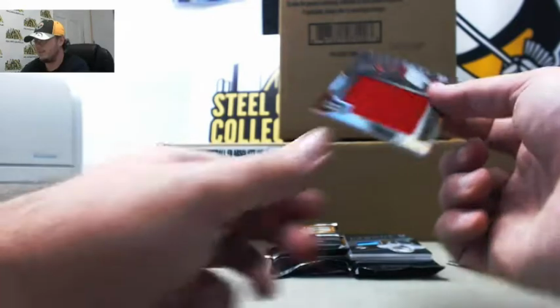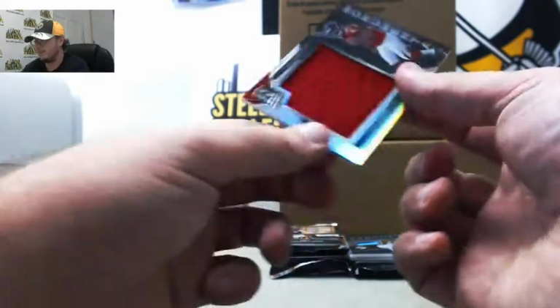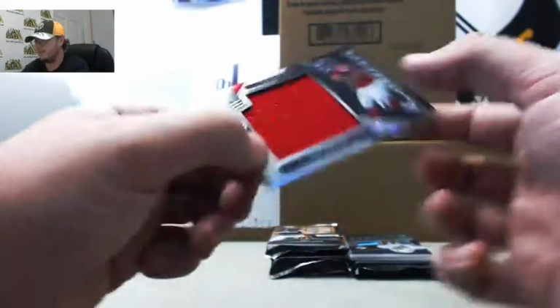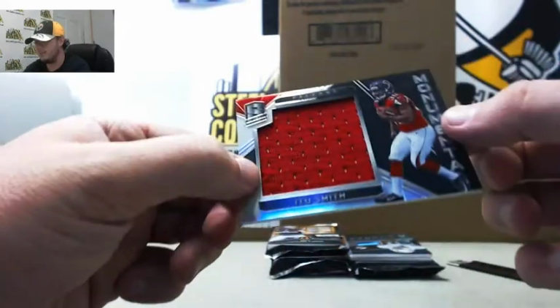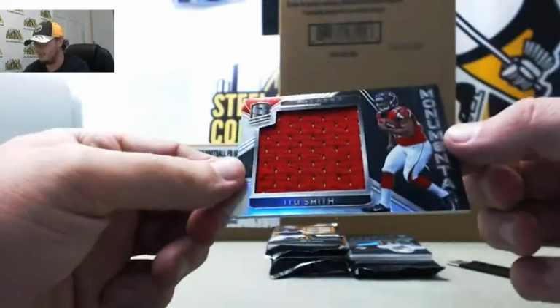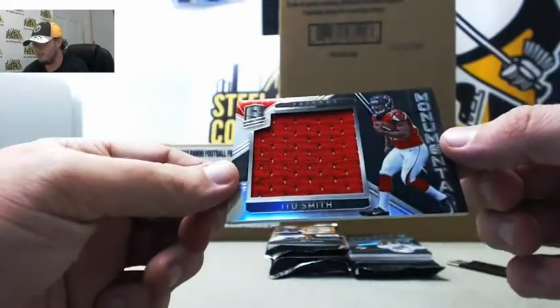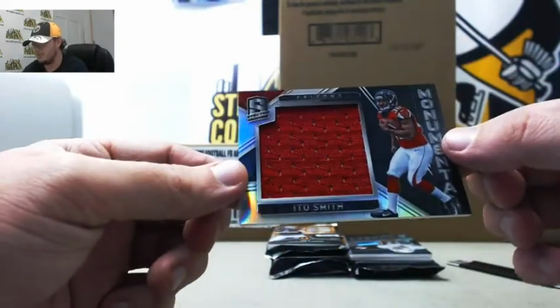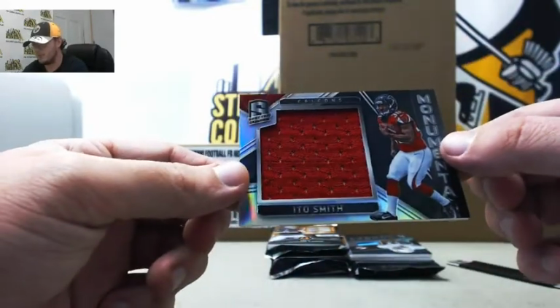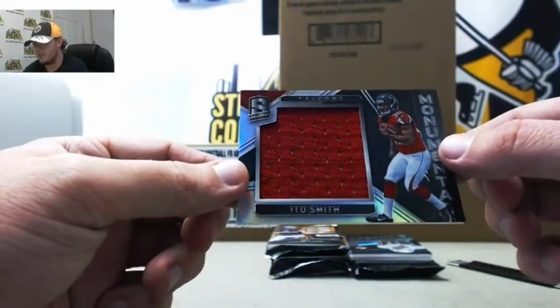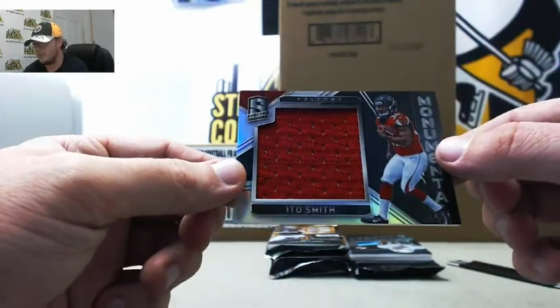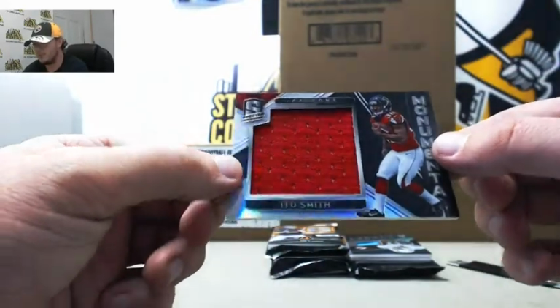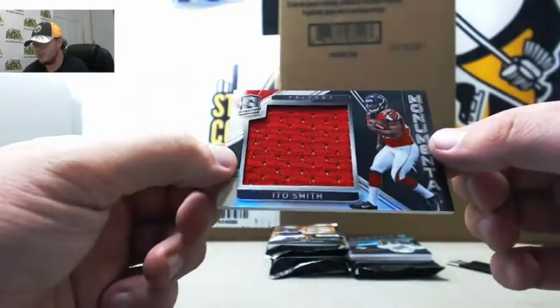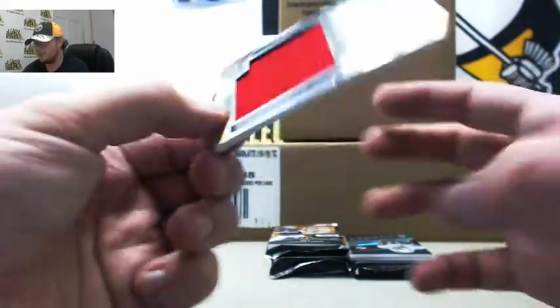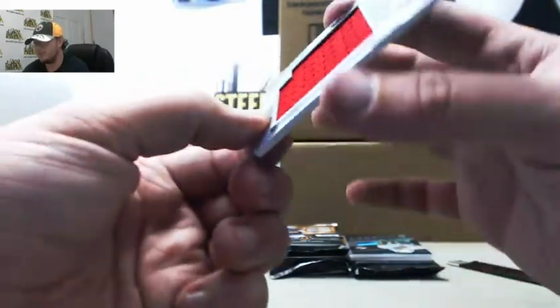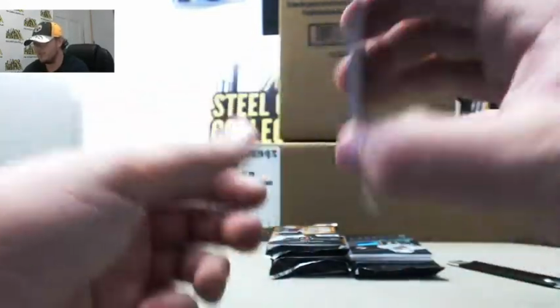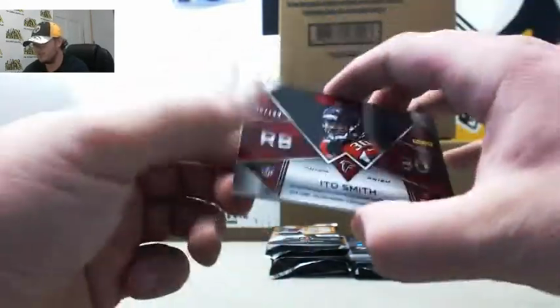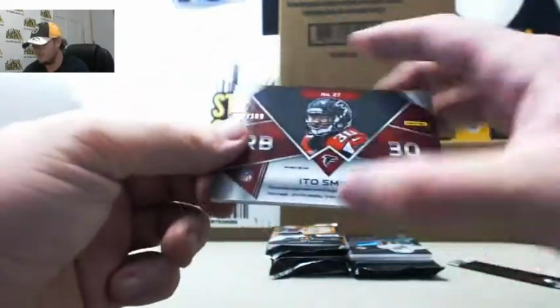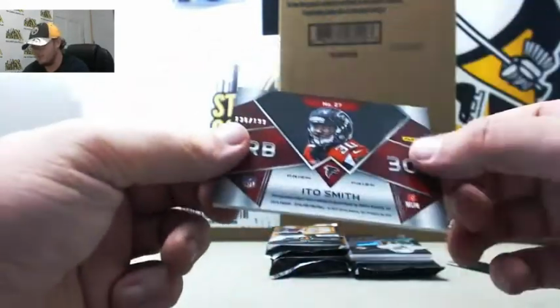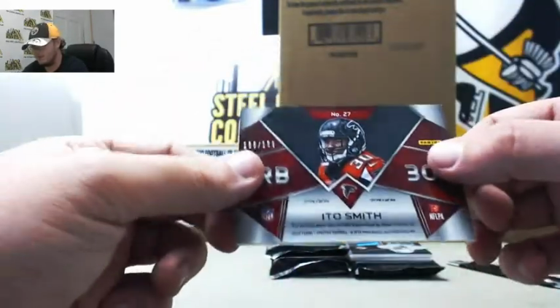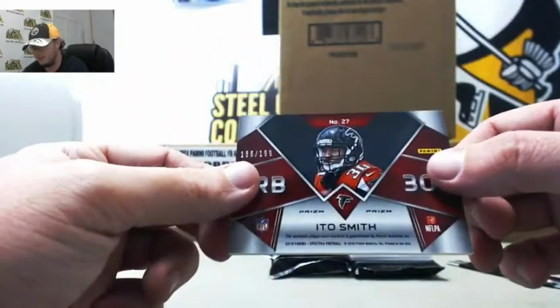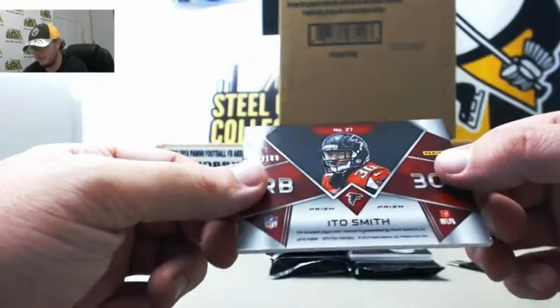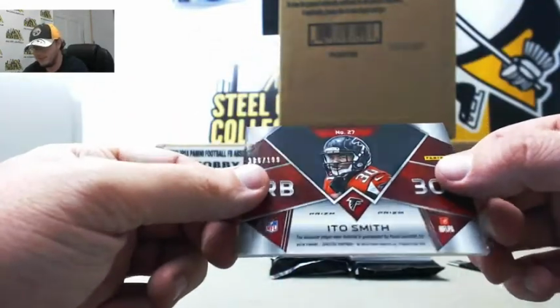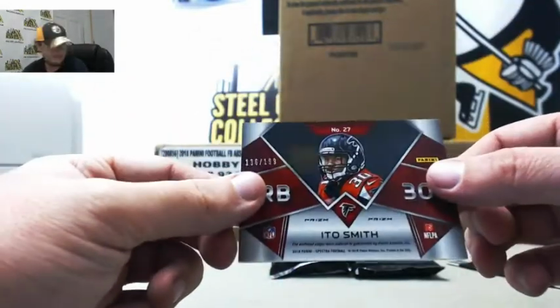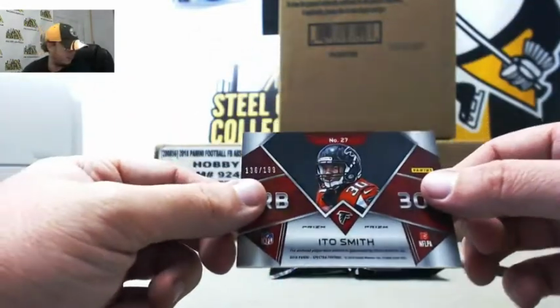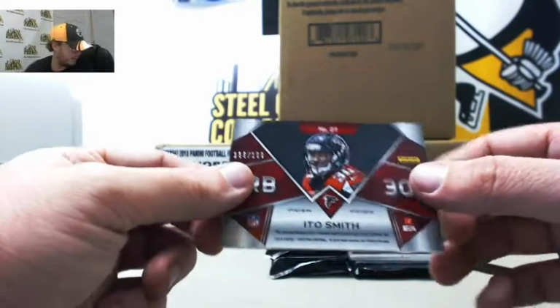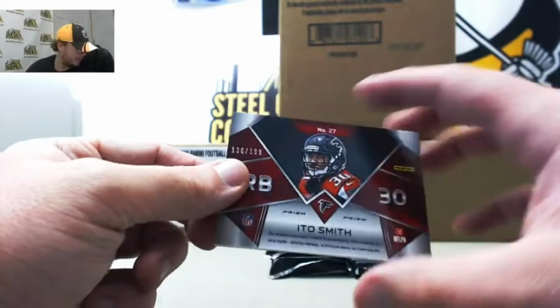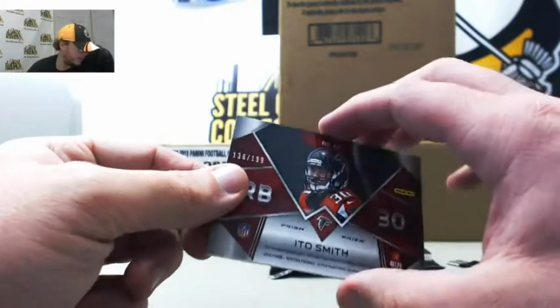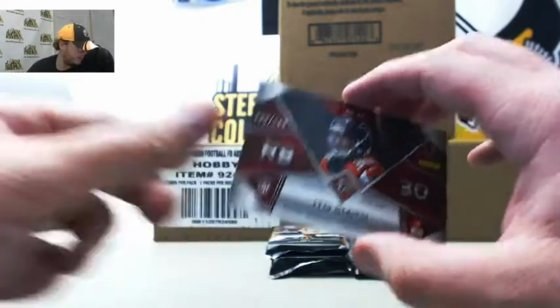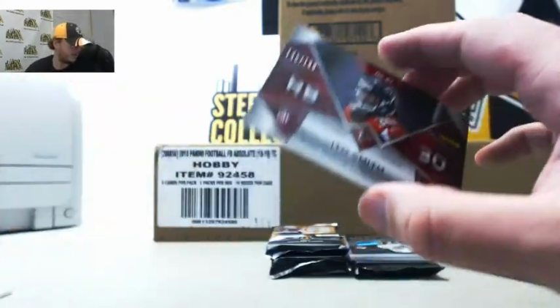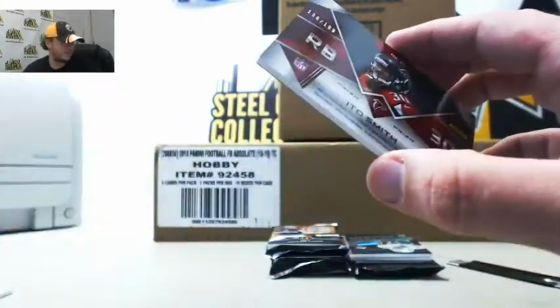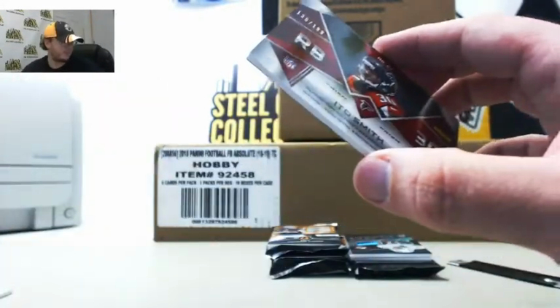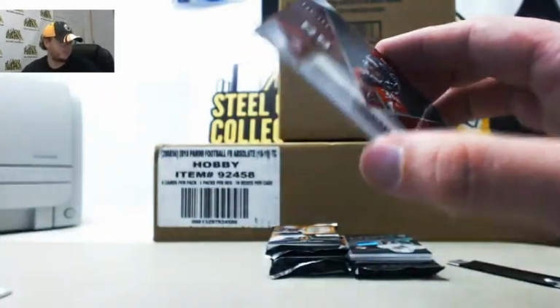Next up we've got Monumental Swatch, Ido Smith for the Falcons, 136 of 199. Number 6, Michael R.